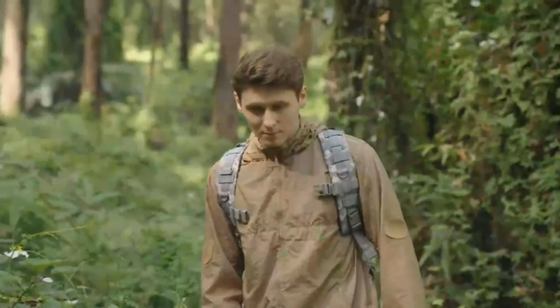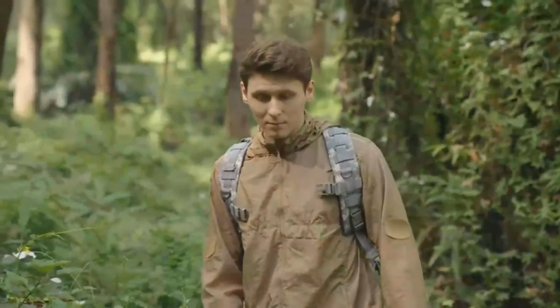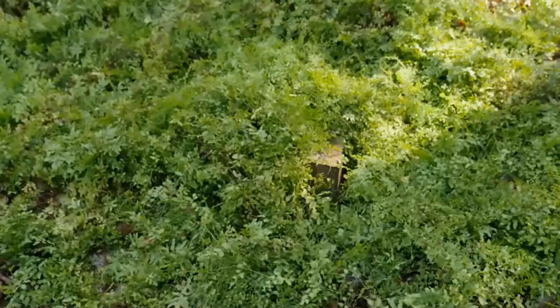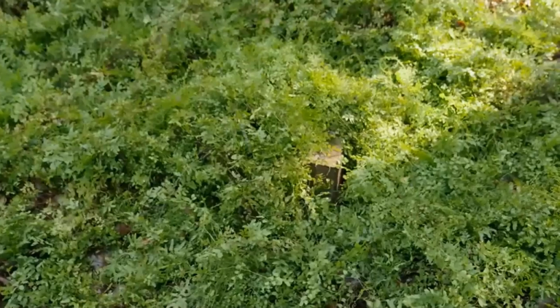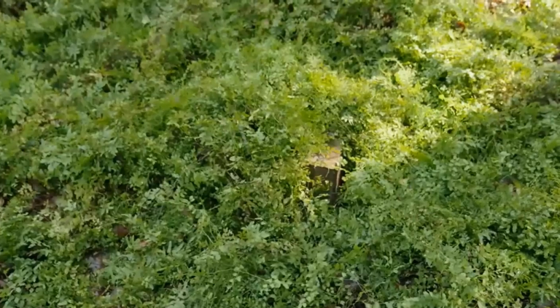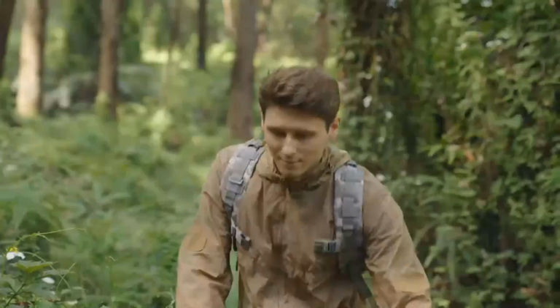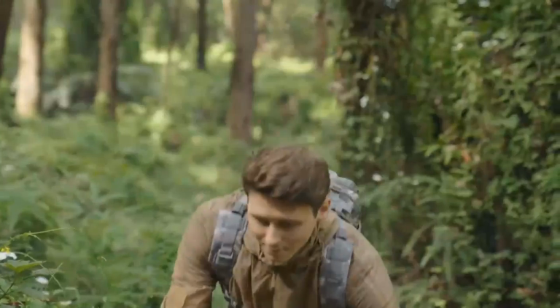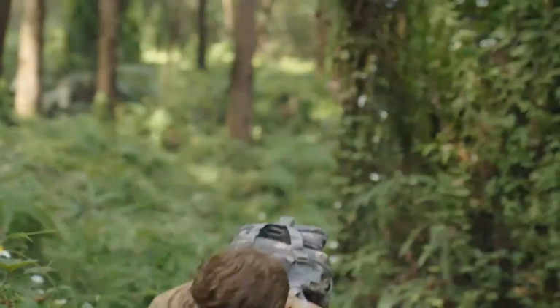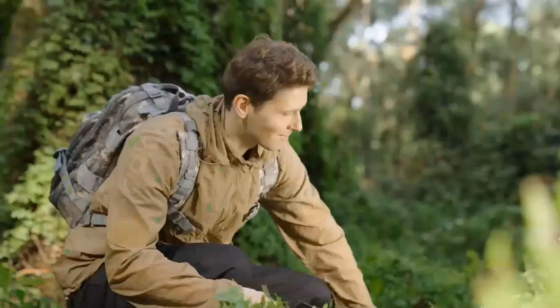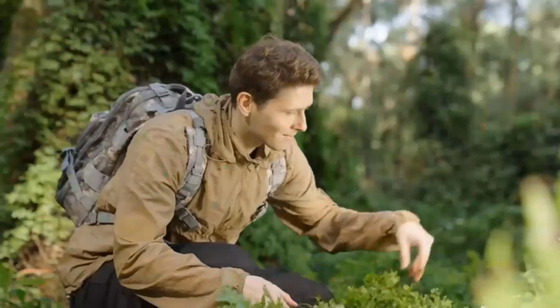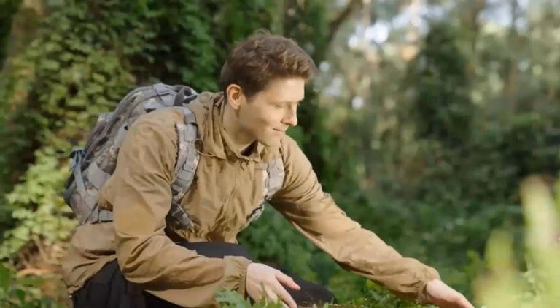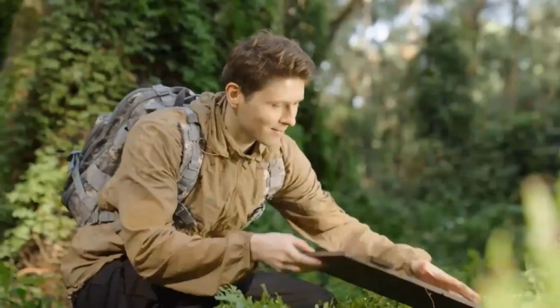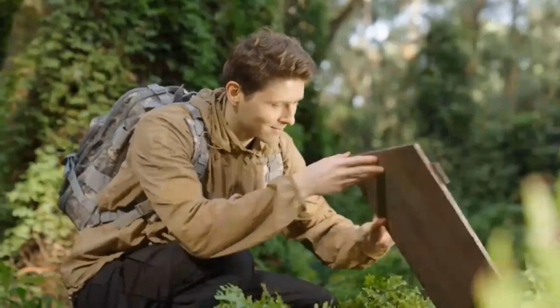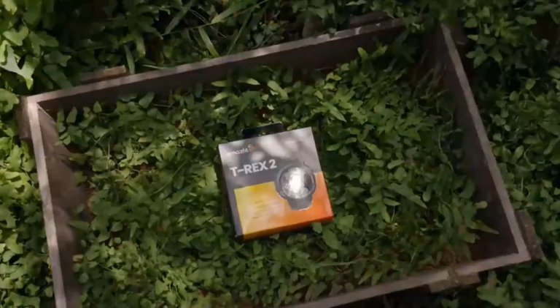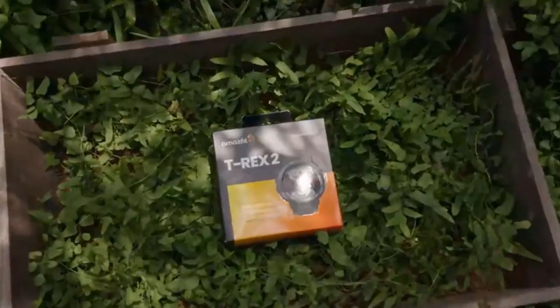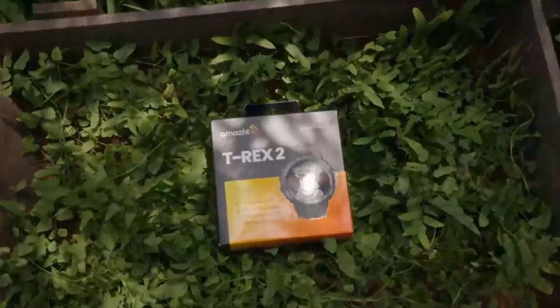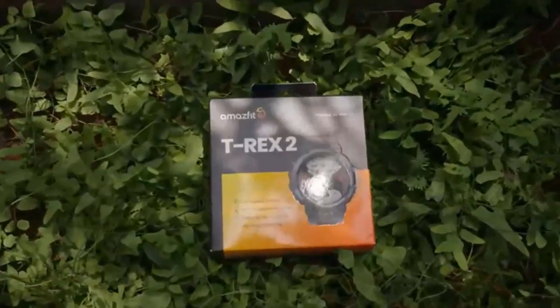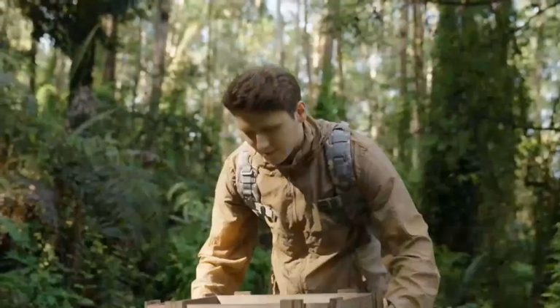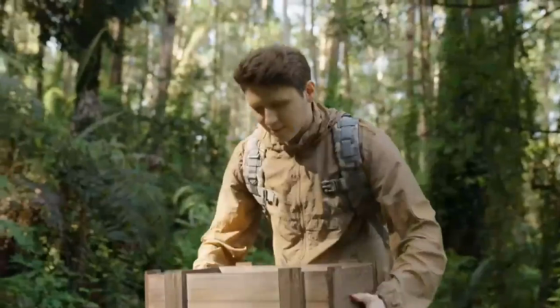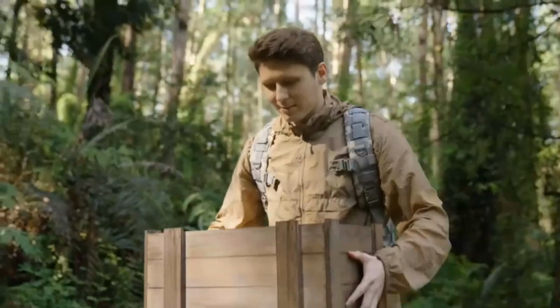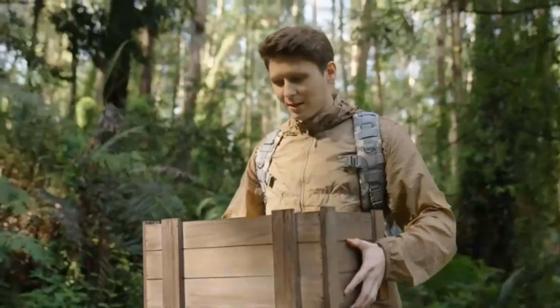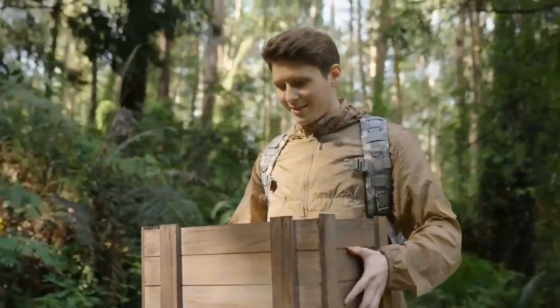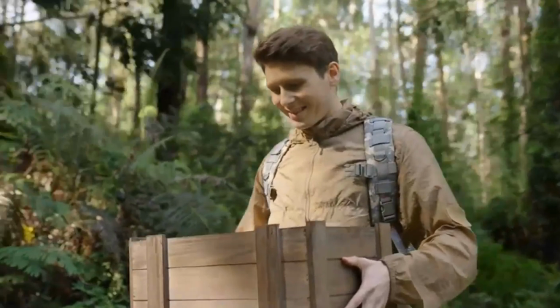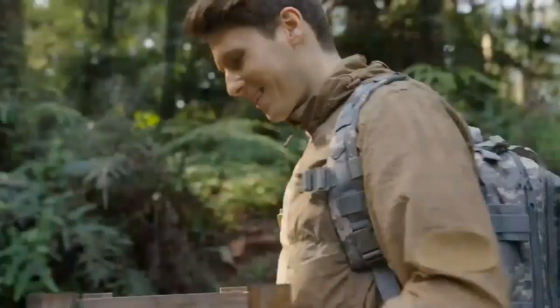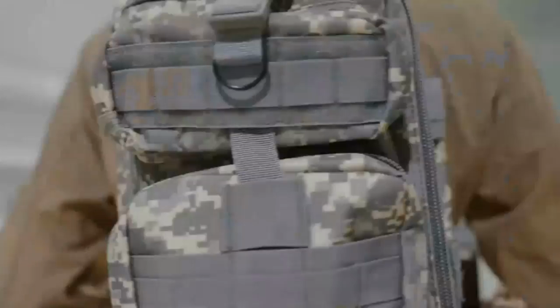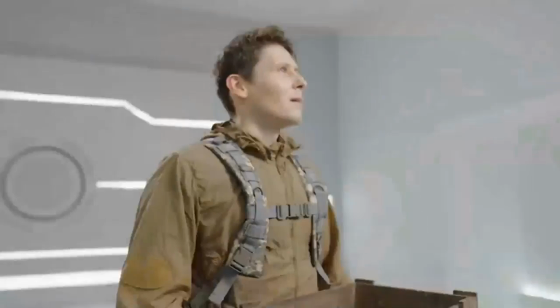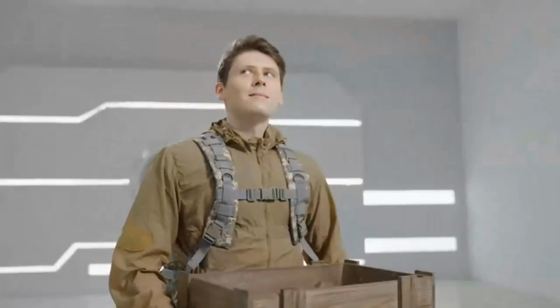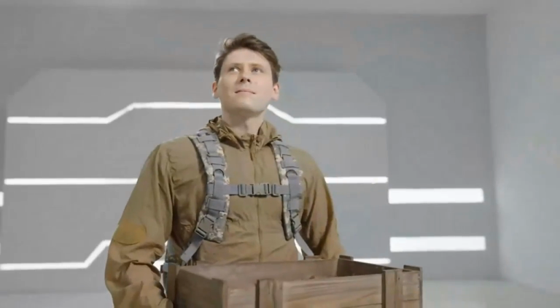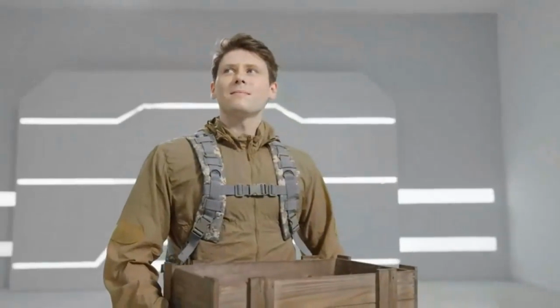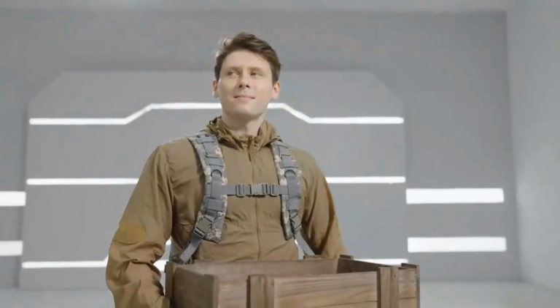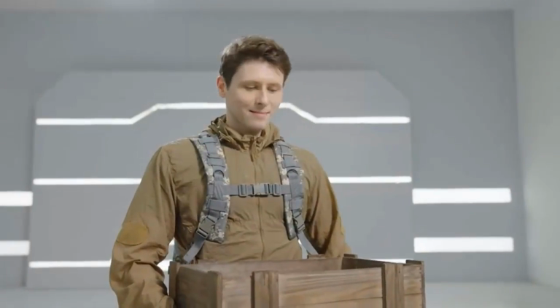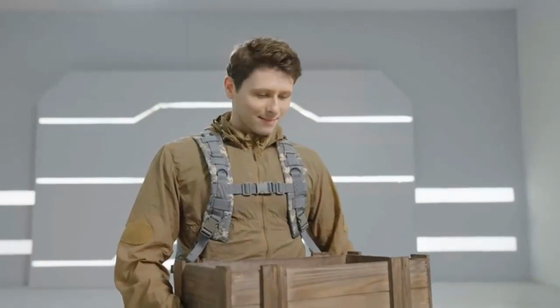Today we are going to show you a new Amazfit T-Rex 2 Smartwatch. If you are a technology lover, then this video is for you.